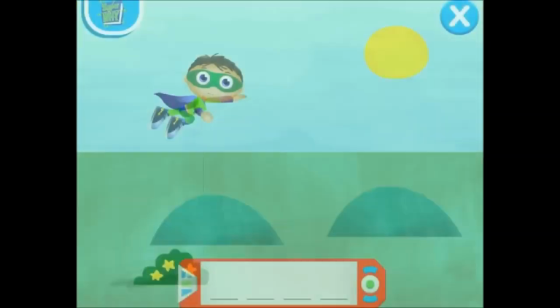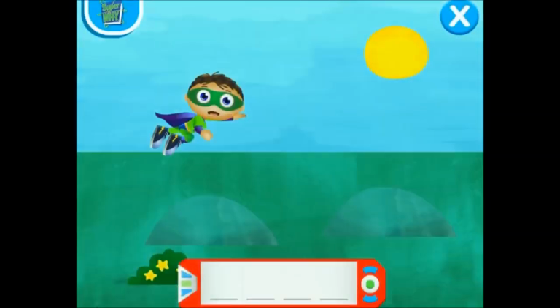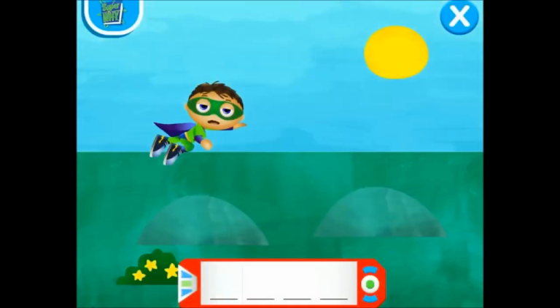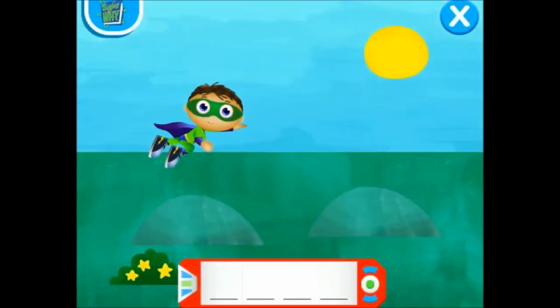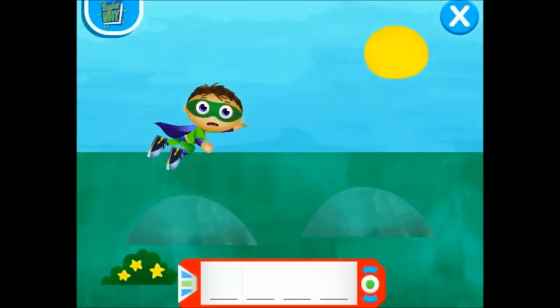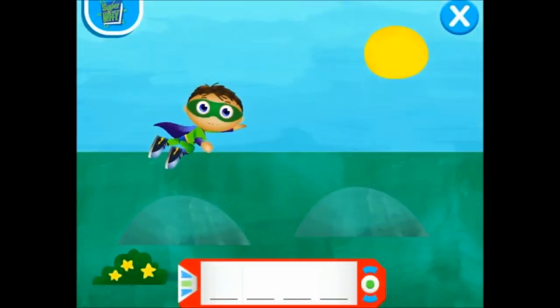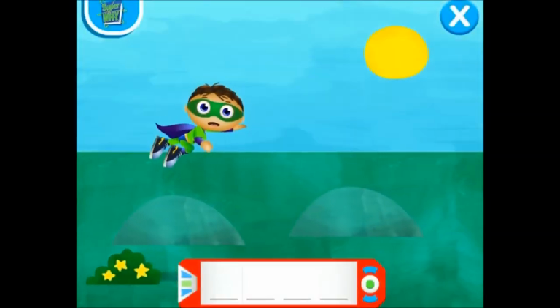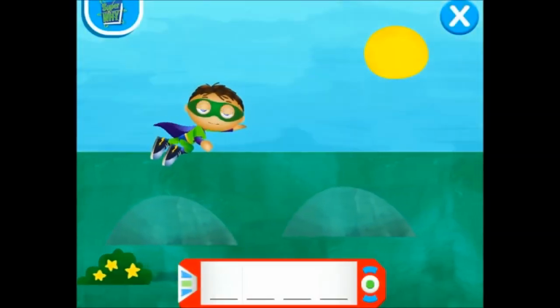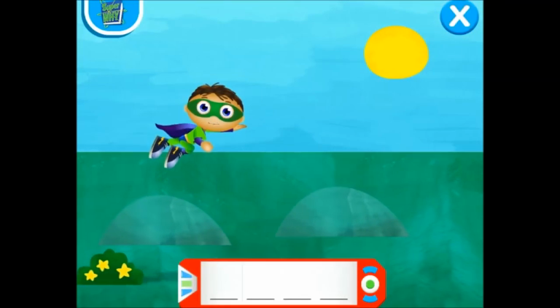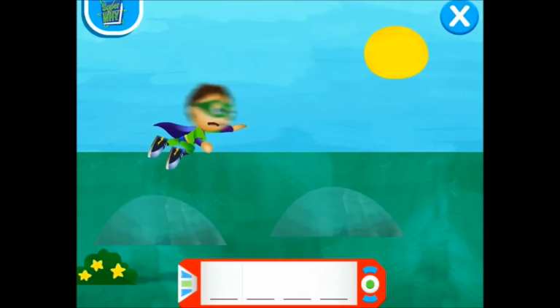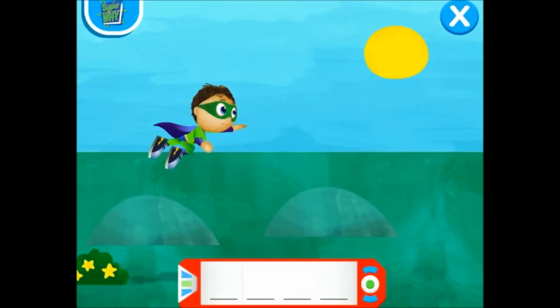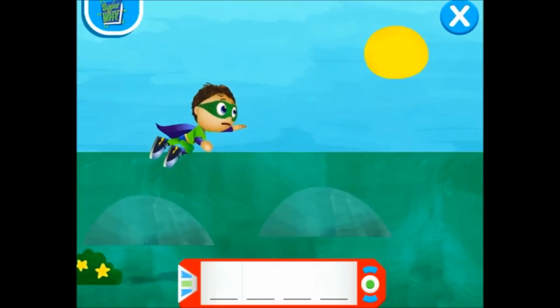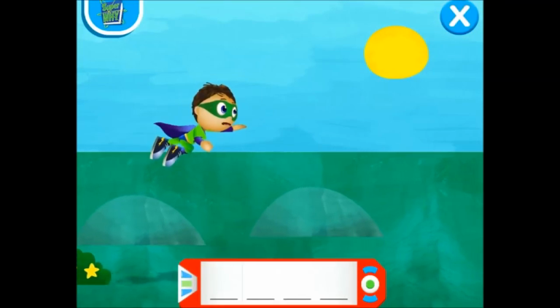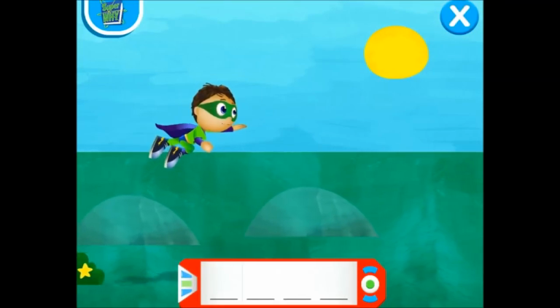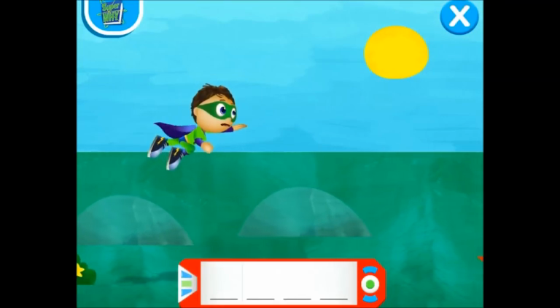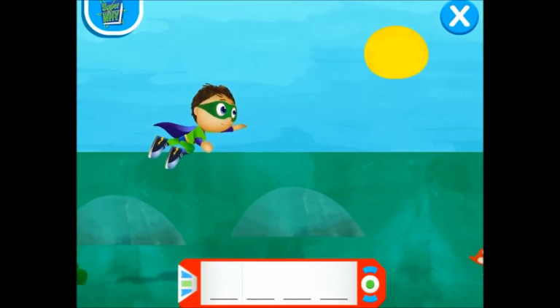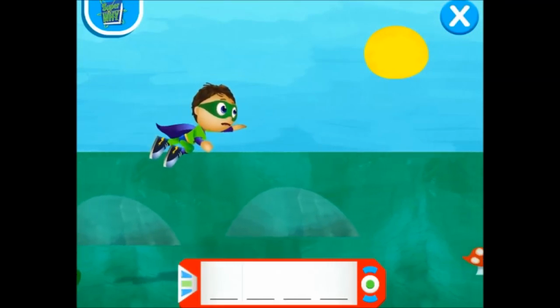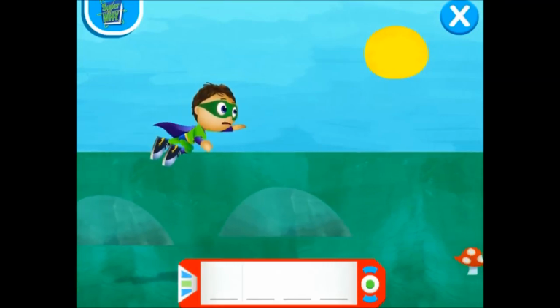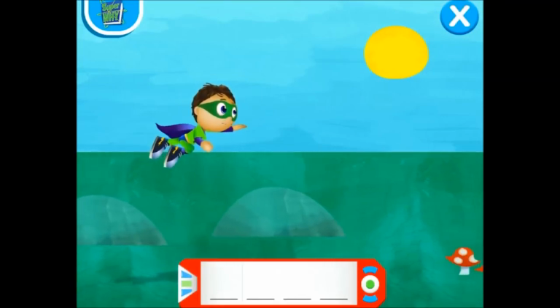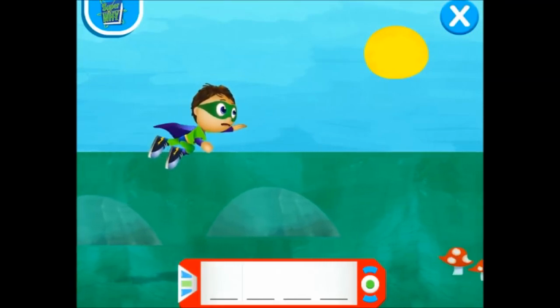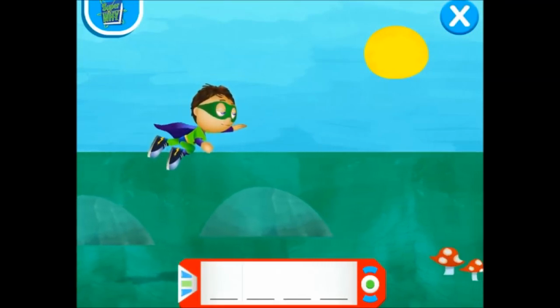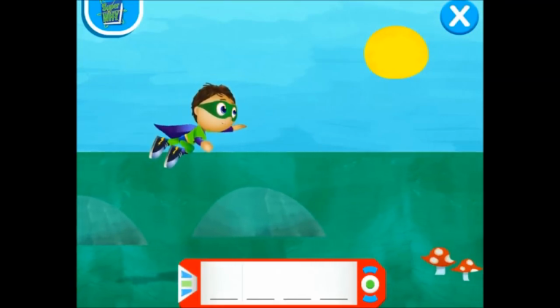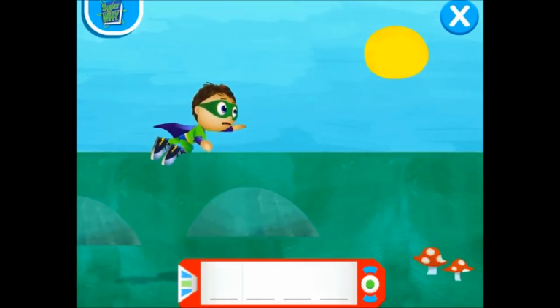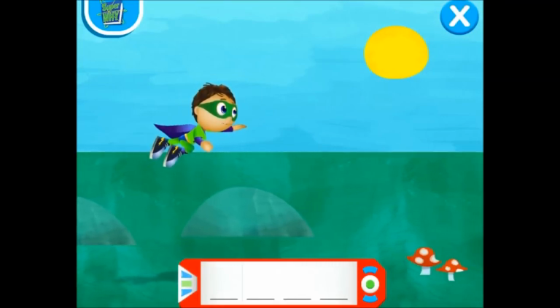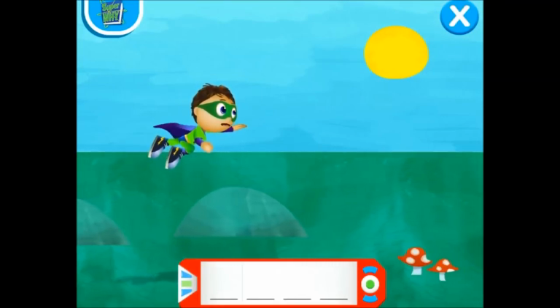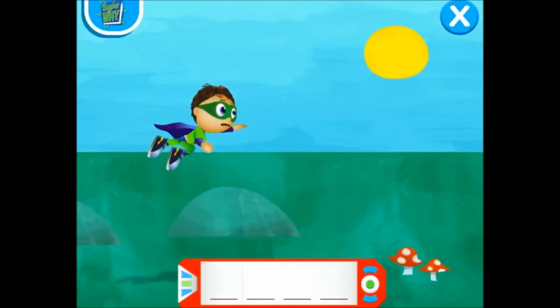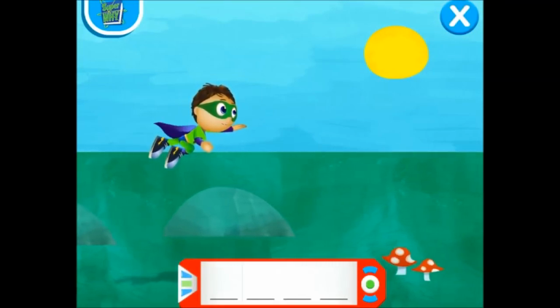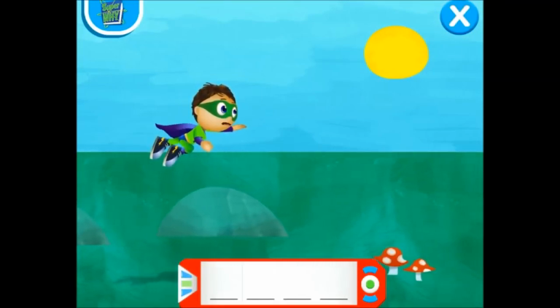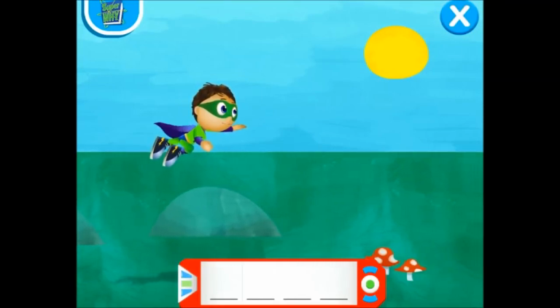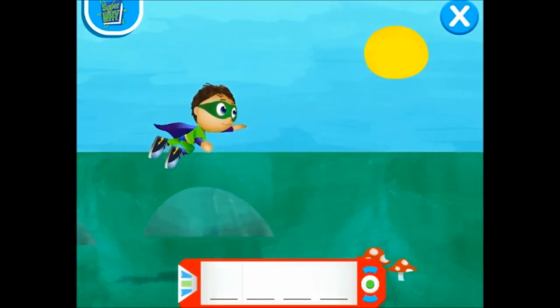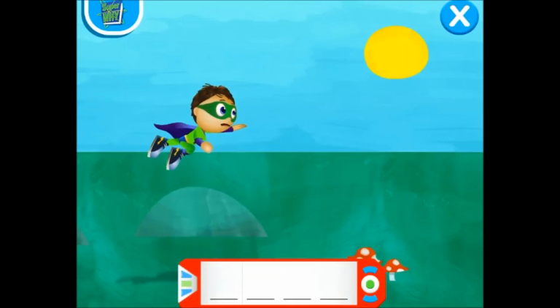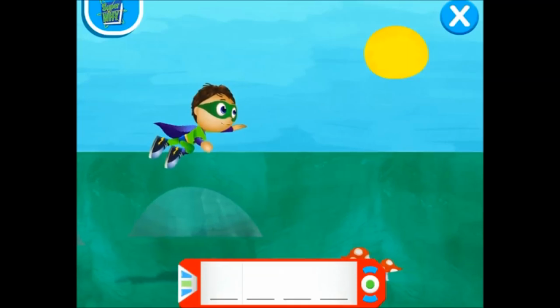Super Reader, help me collect all of the Super Letters. Use your mouse or arrows on the keyboard to fly me up and down.